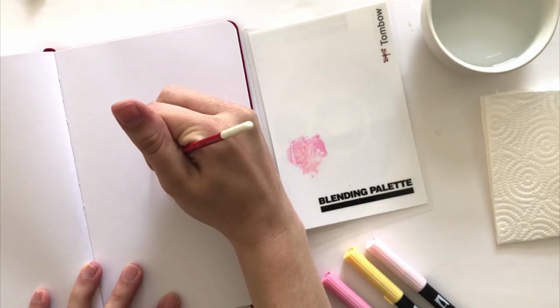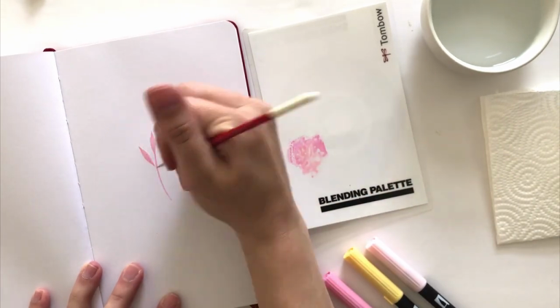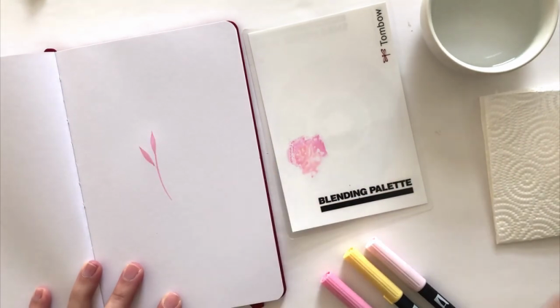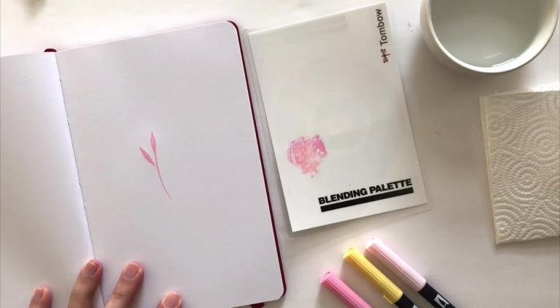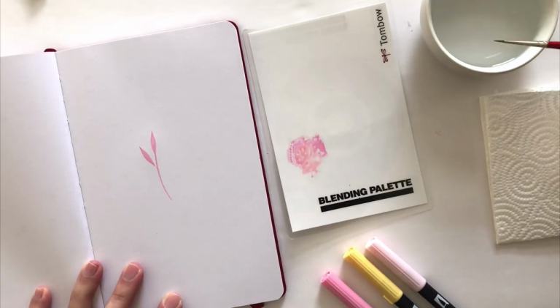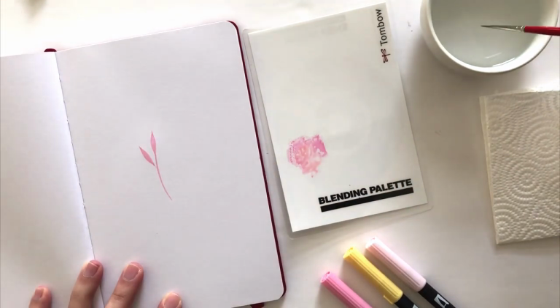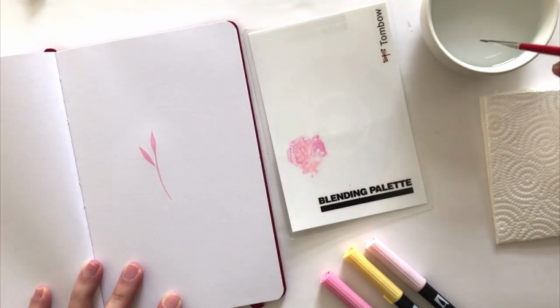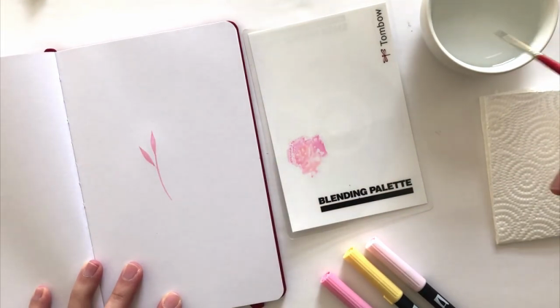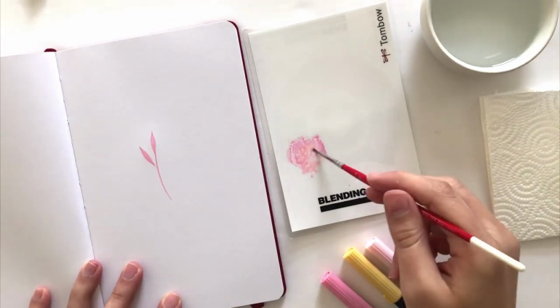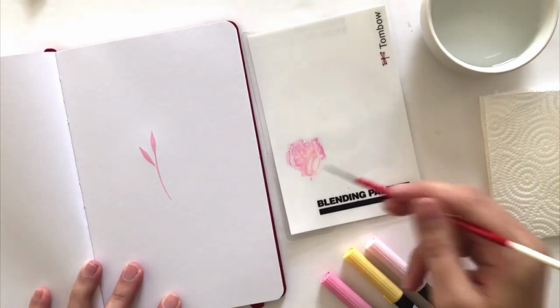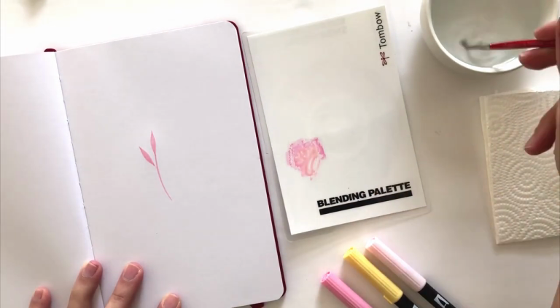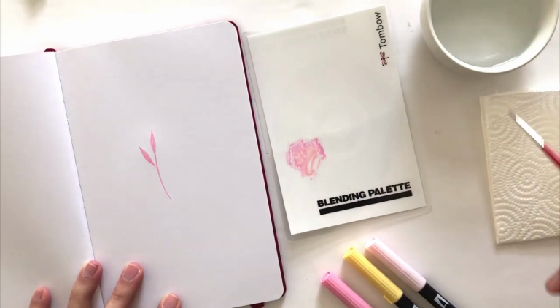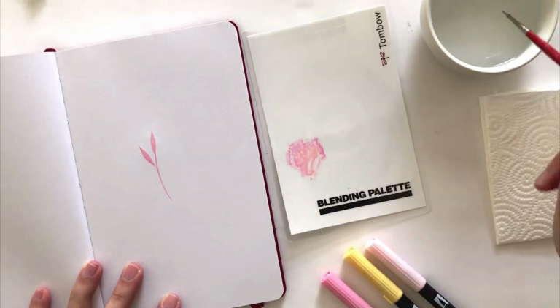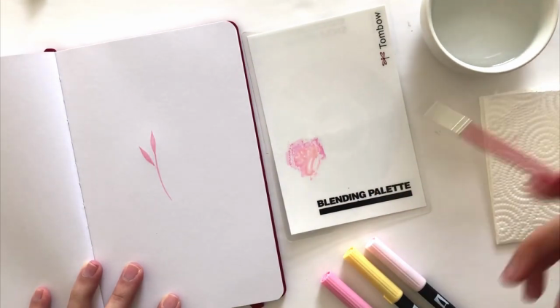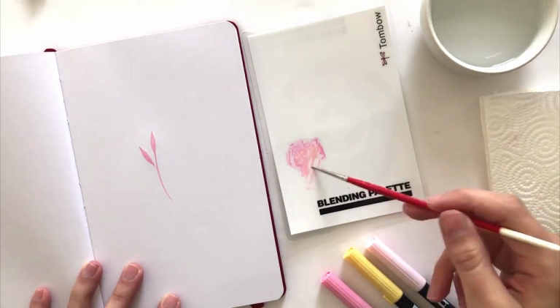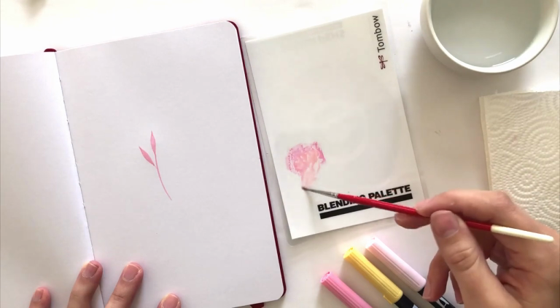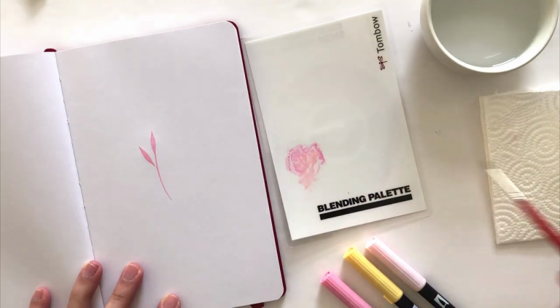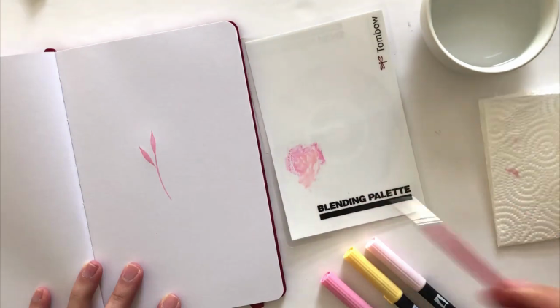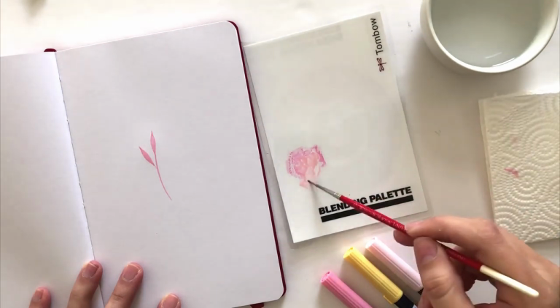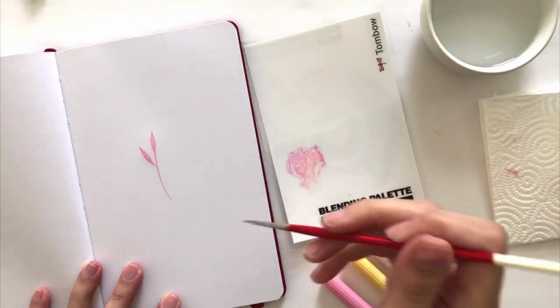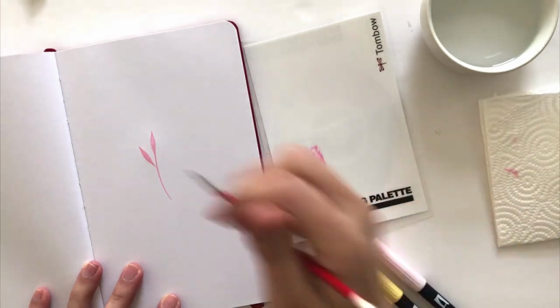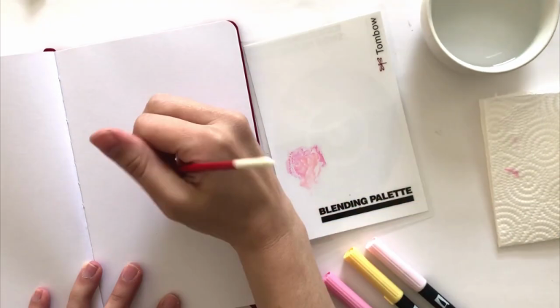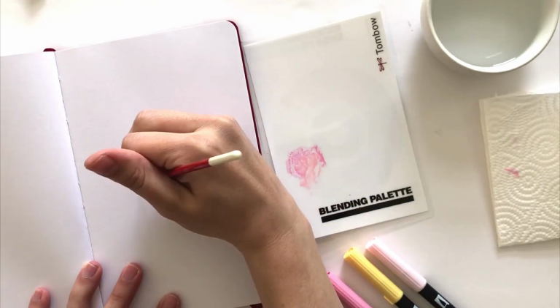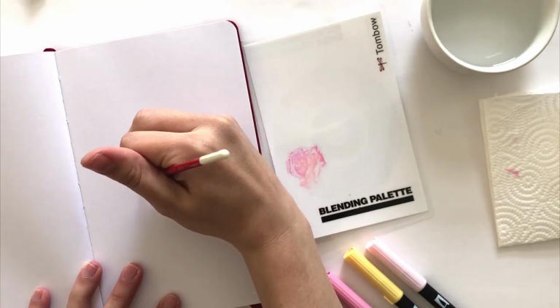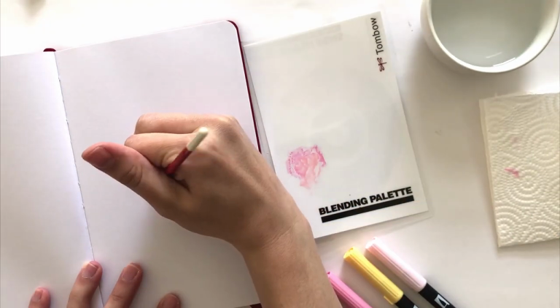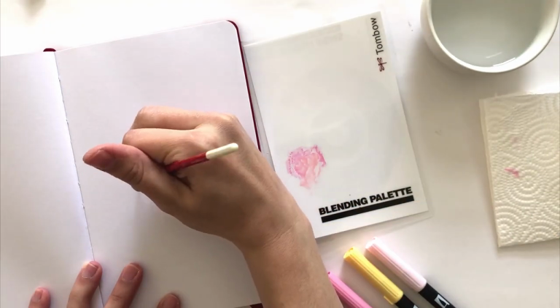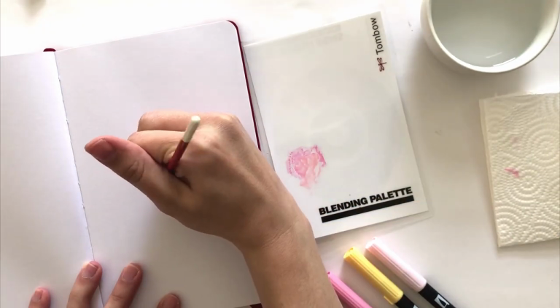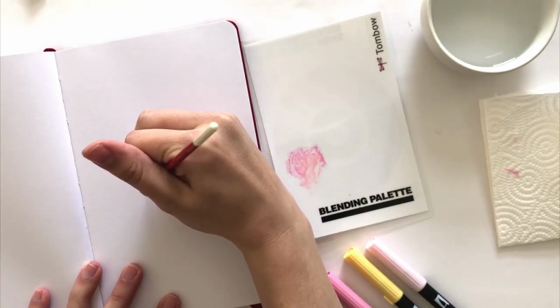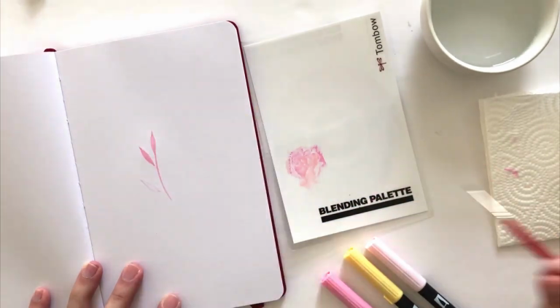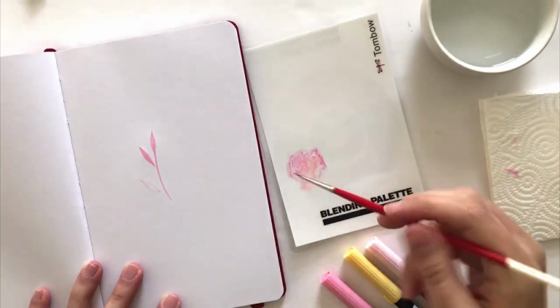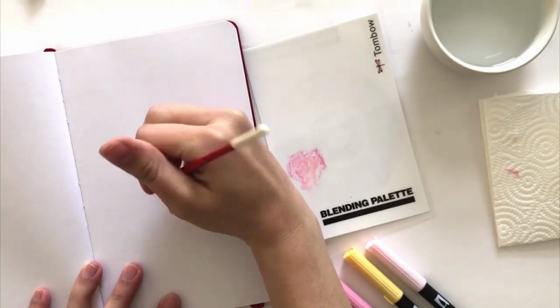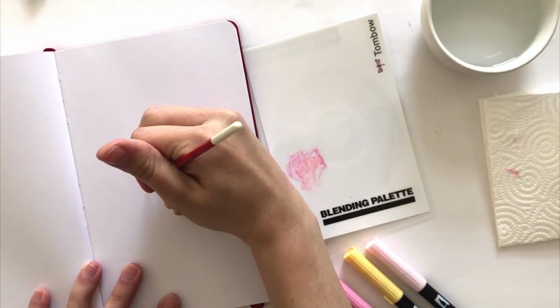So as you can see on this next leaf, I'm adding more water and it's going to come out really light.